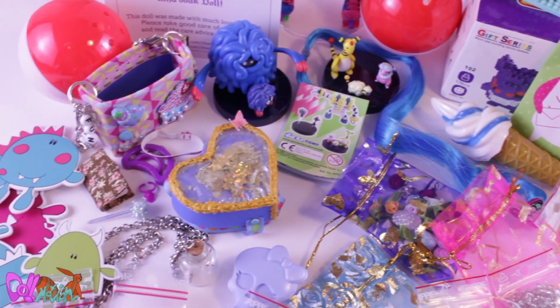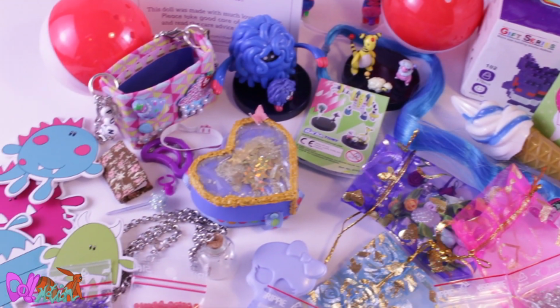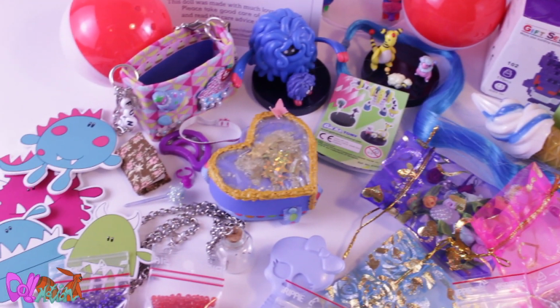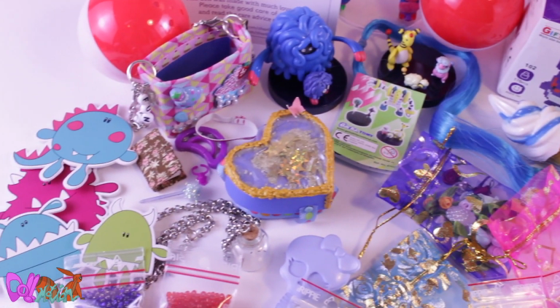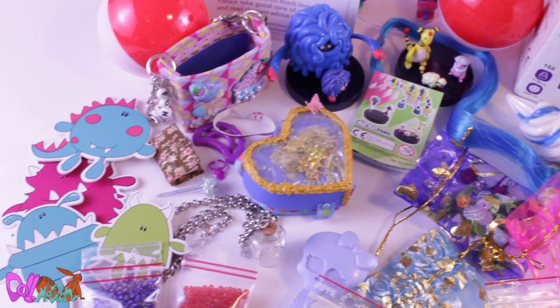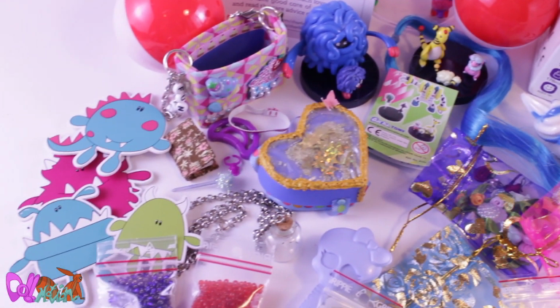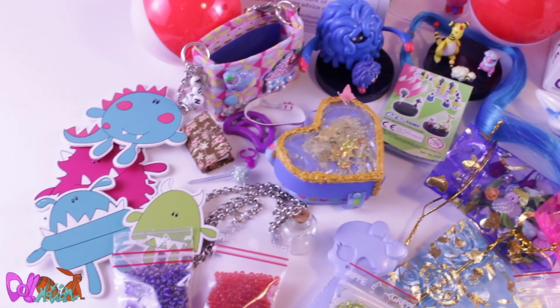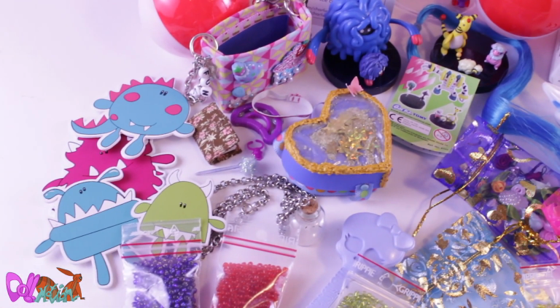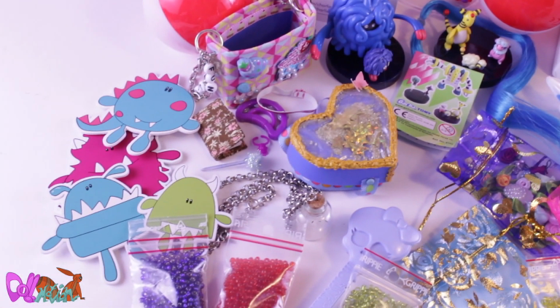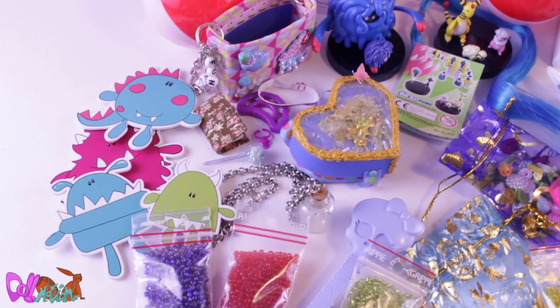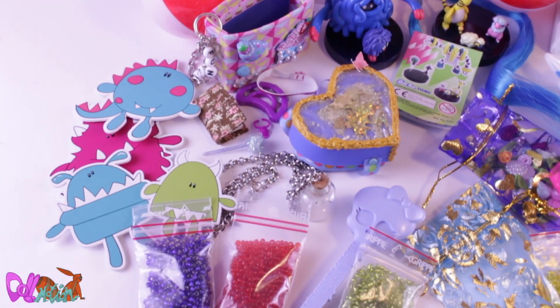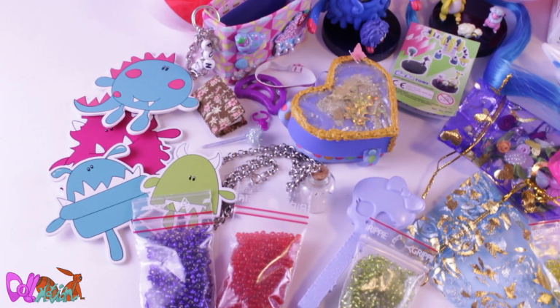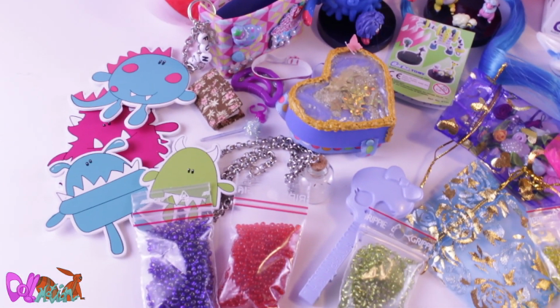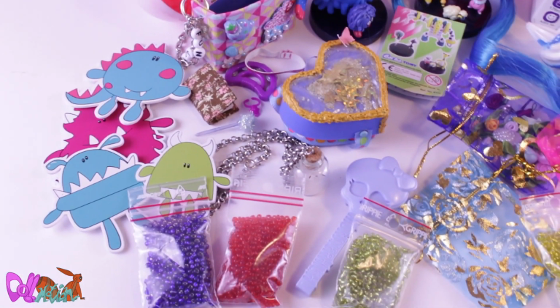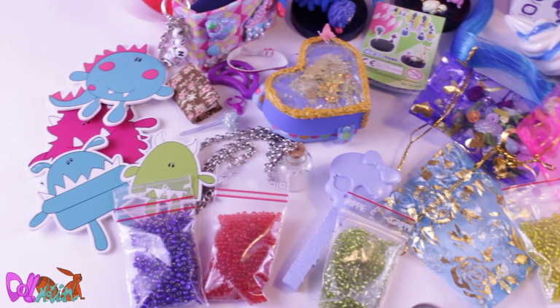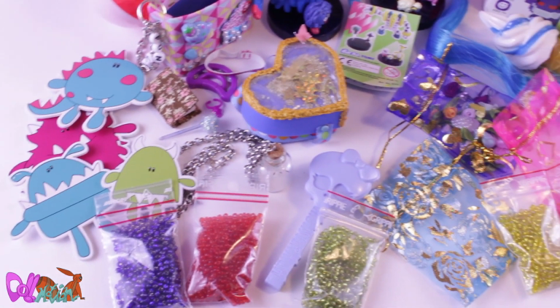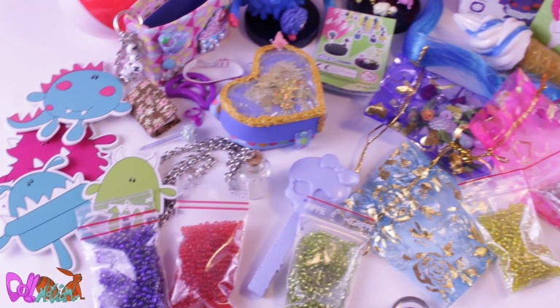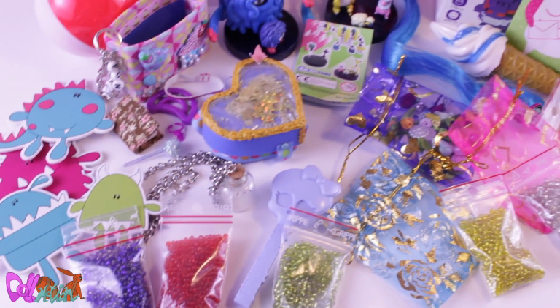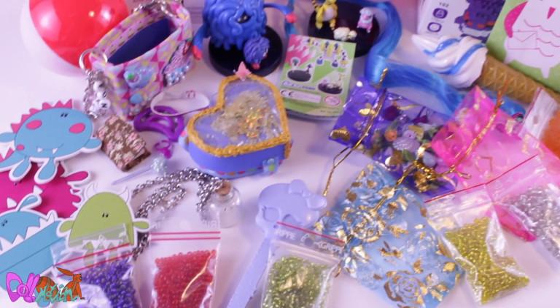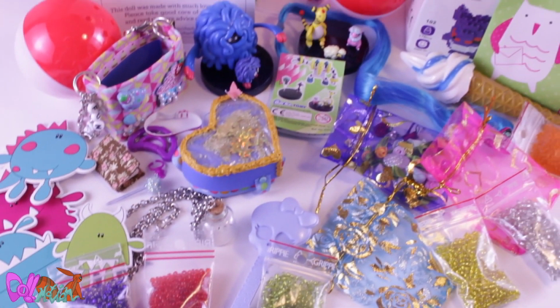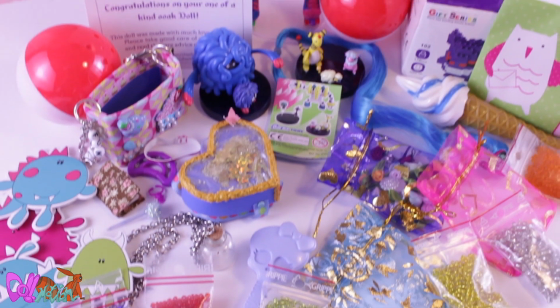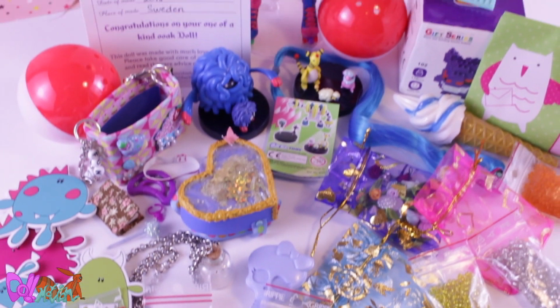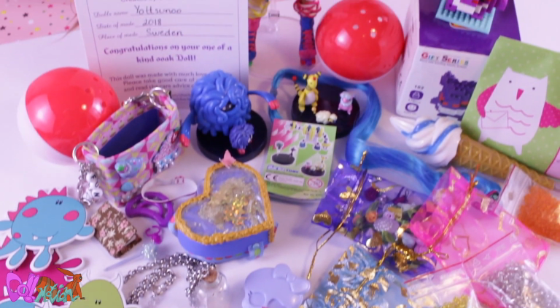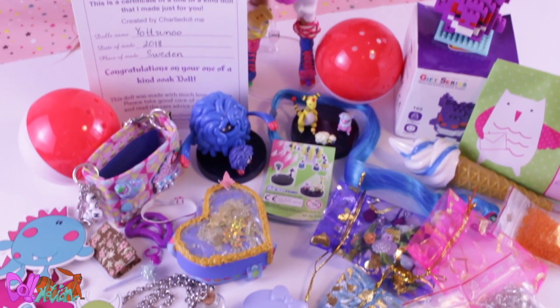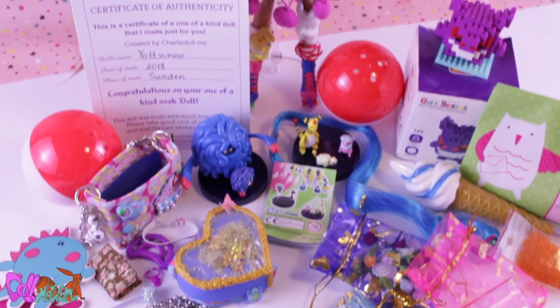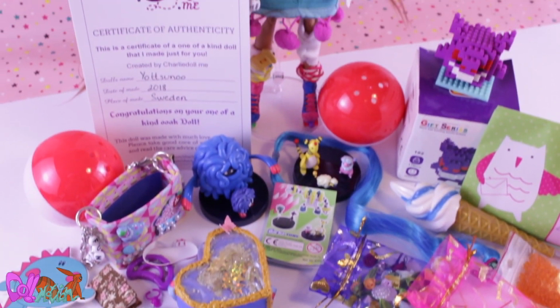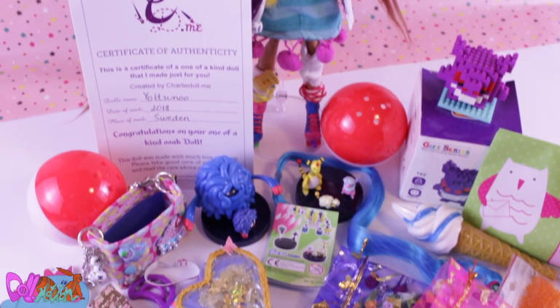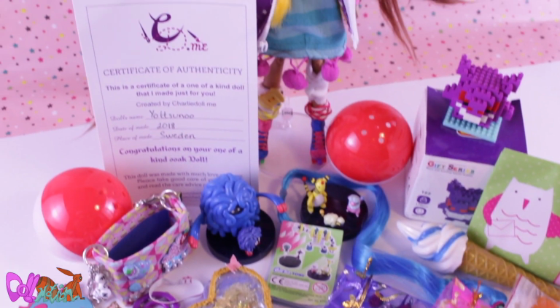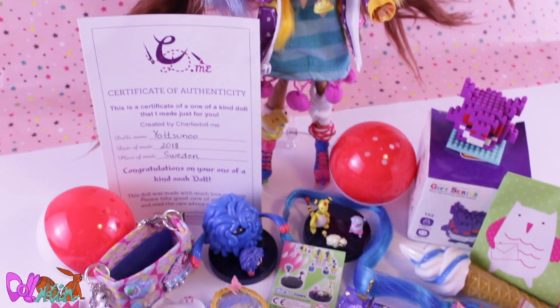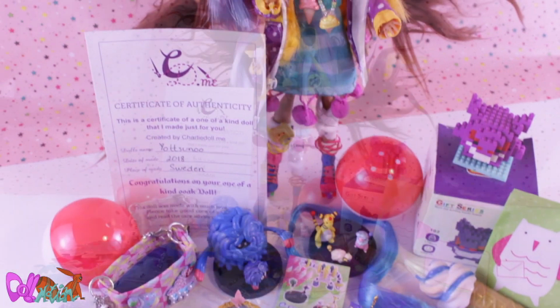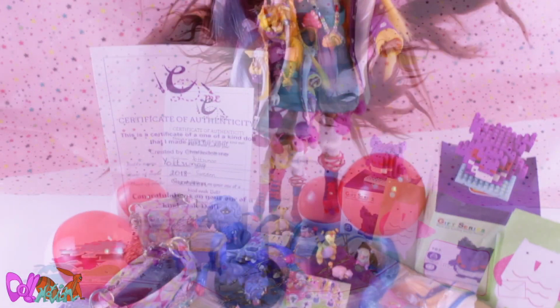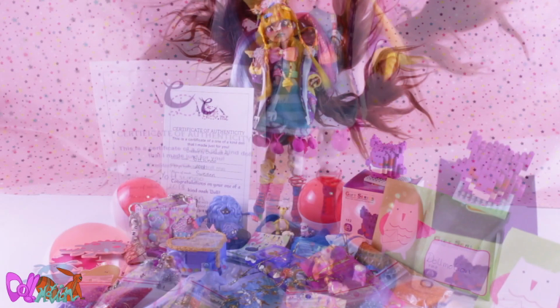As you can see, she also gave me a ton of awesome goodies. Thank you so much, Charlie Dolls.